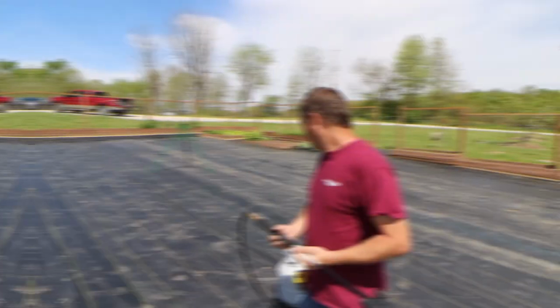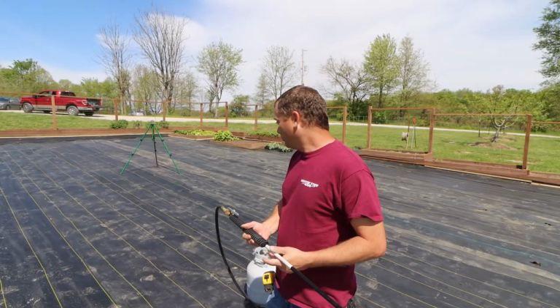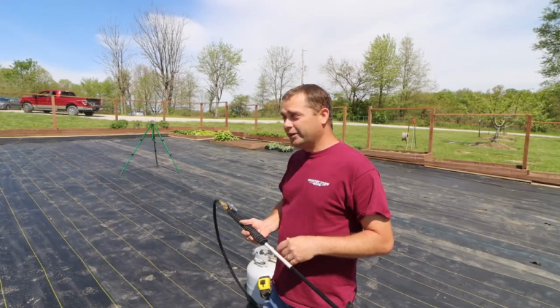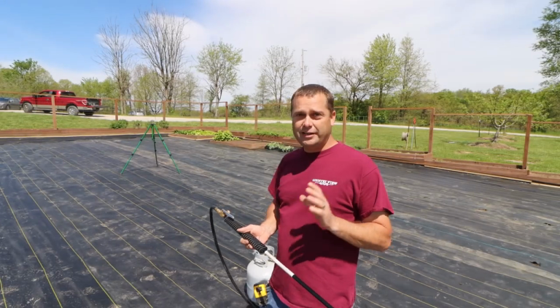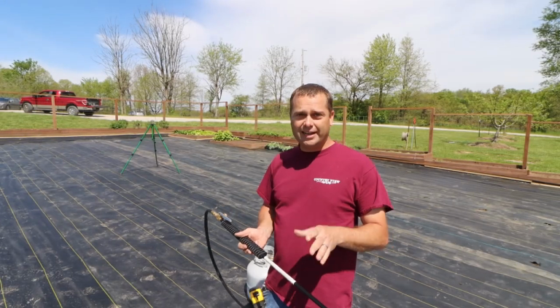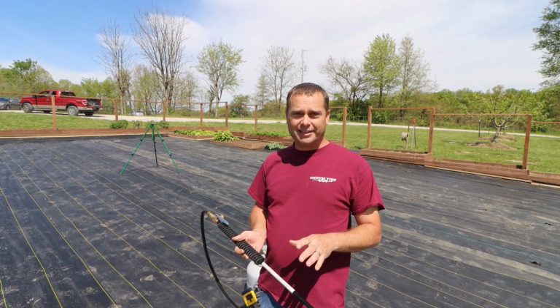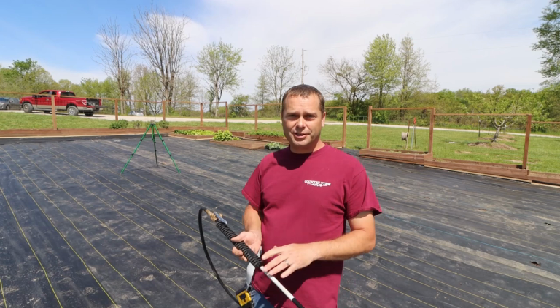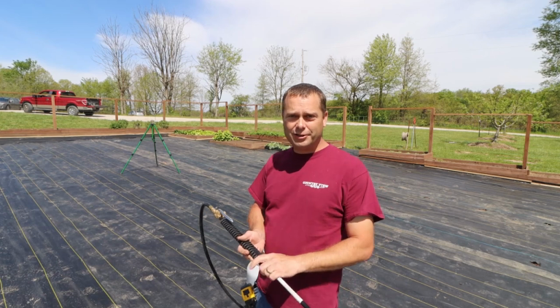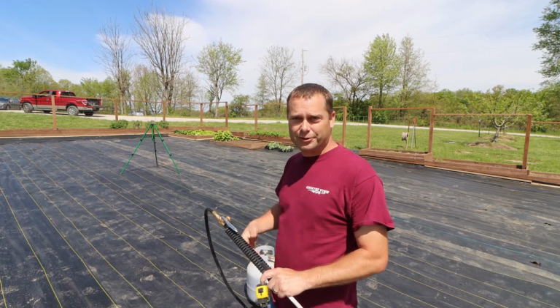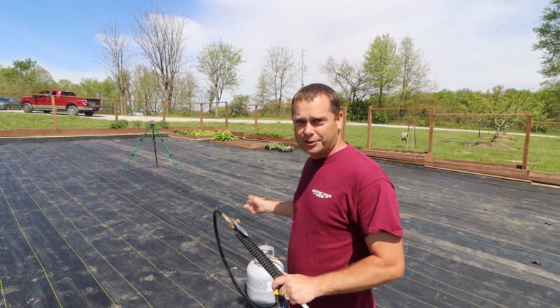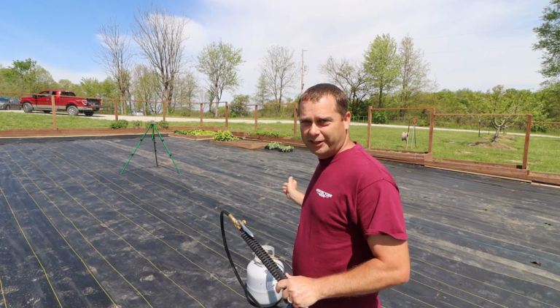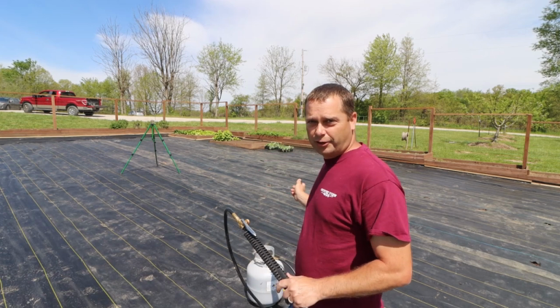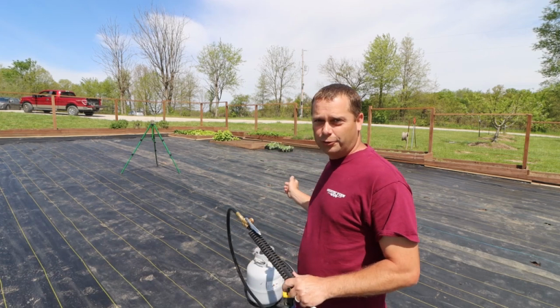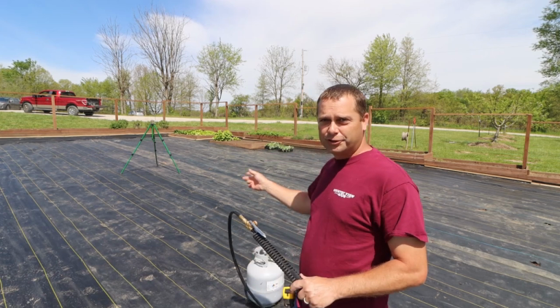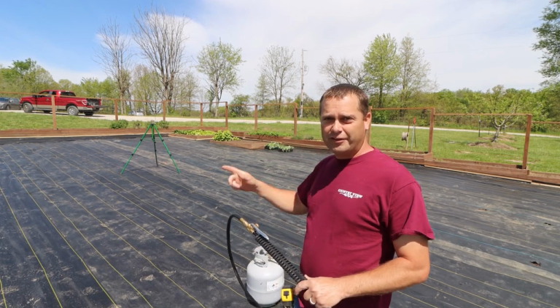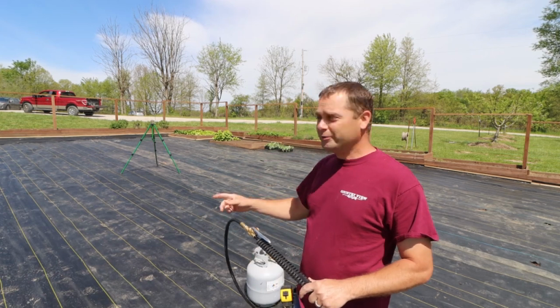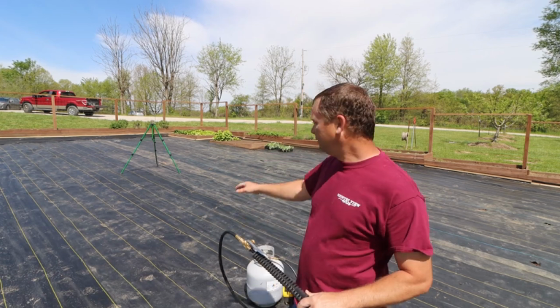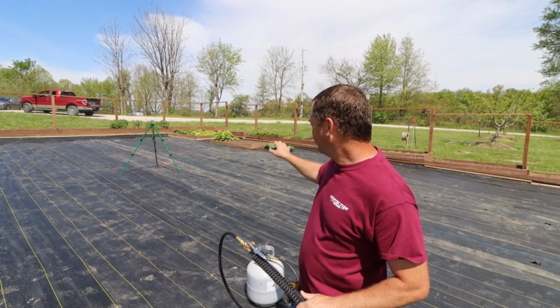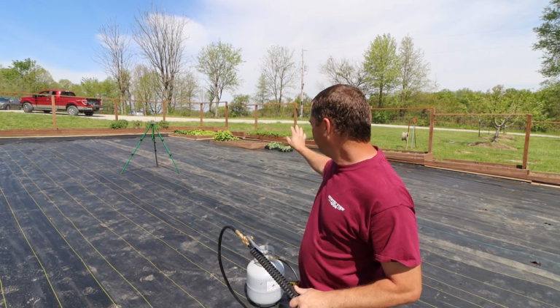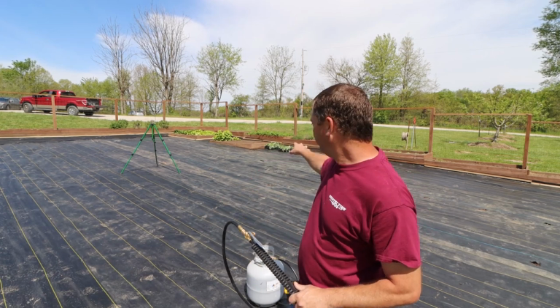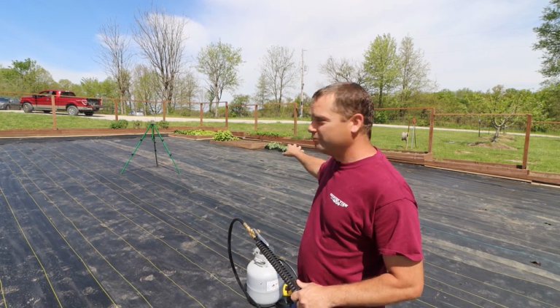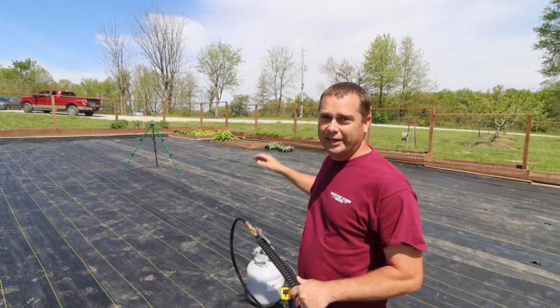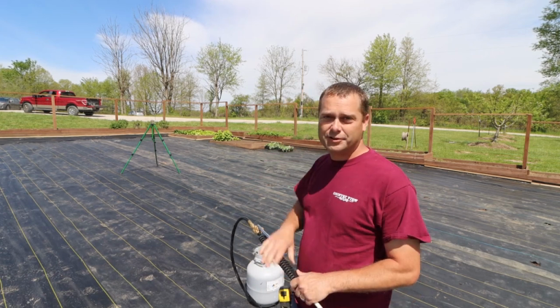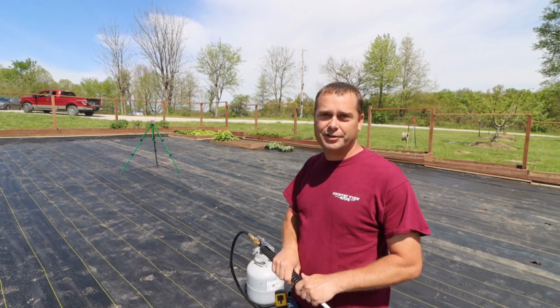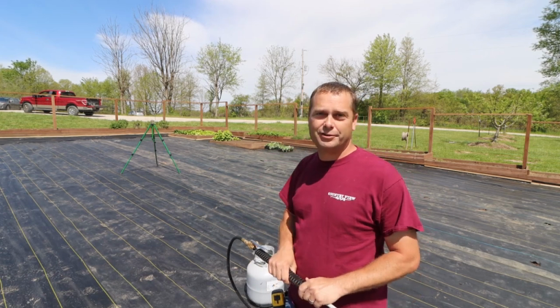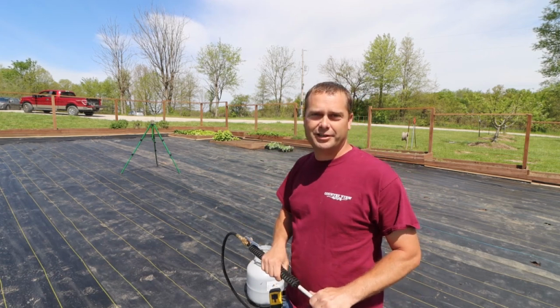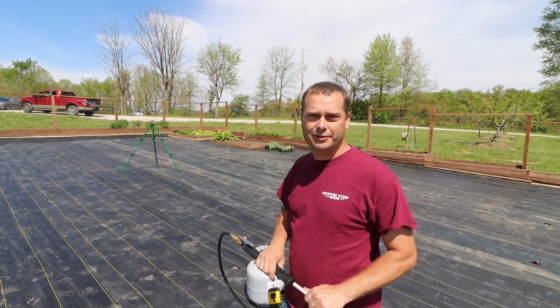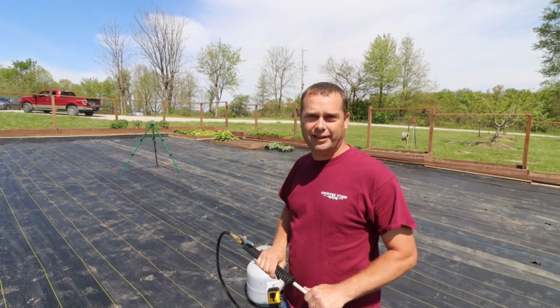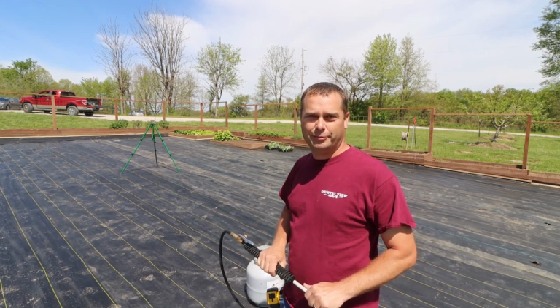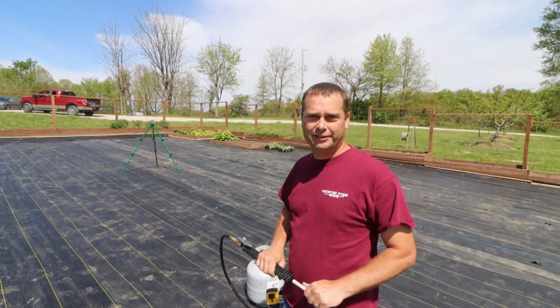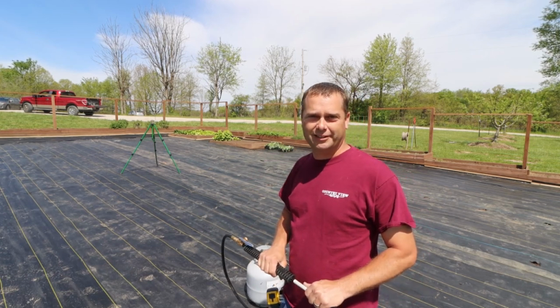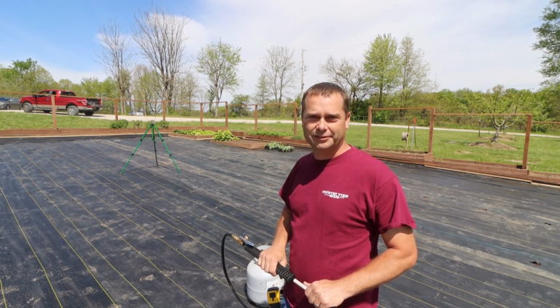But we're going to go ahead and get started. We're going to start getting our holes in our fabric, and we've got plenty of plants over there that we can go ahead and put in the ground.